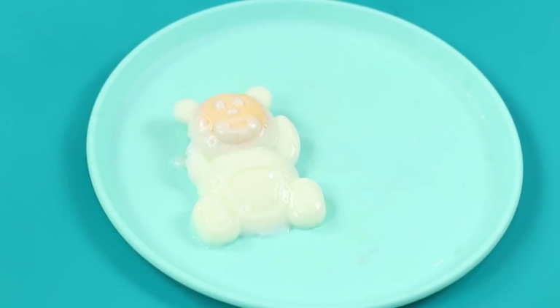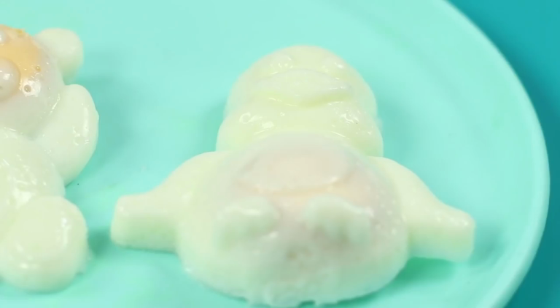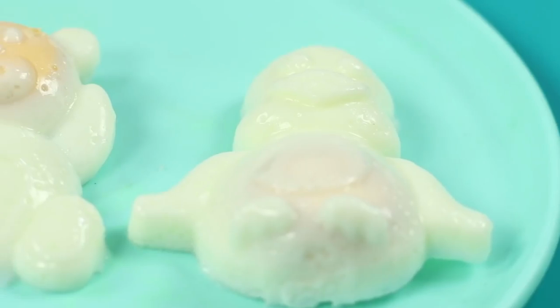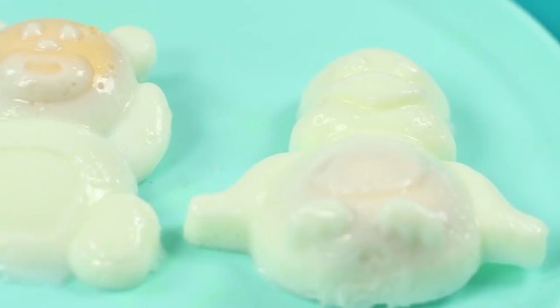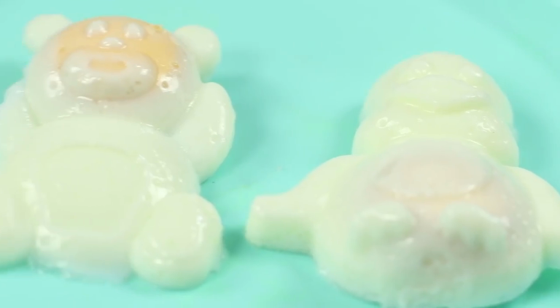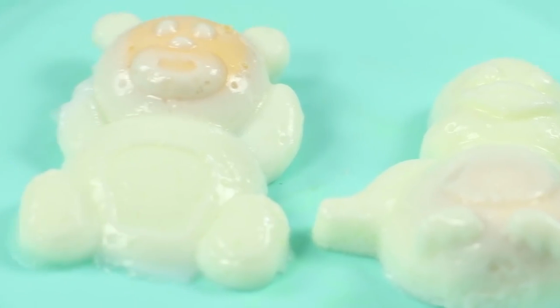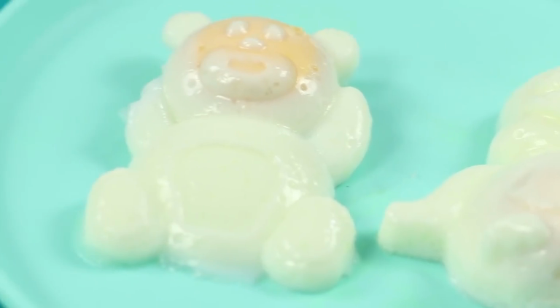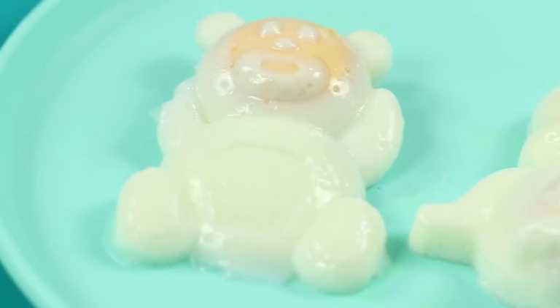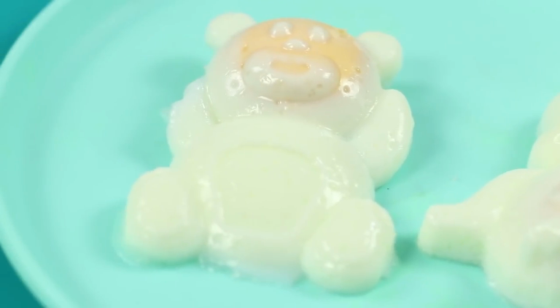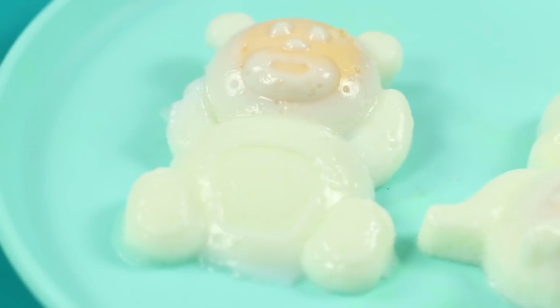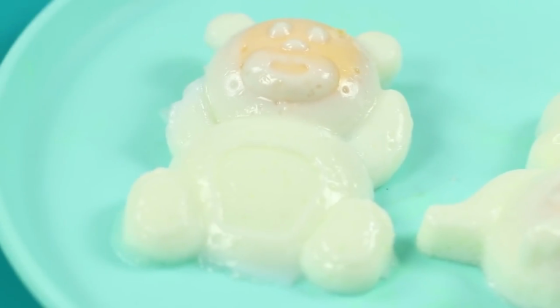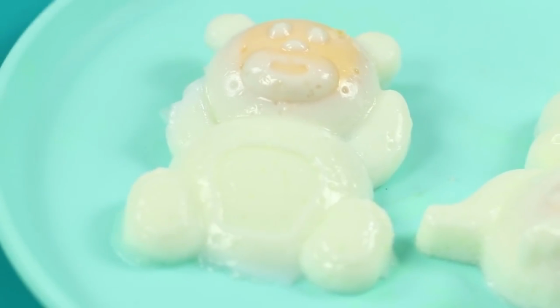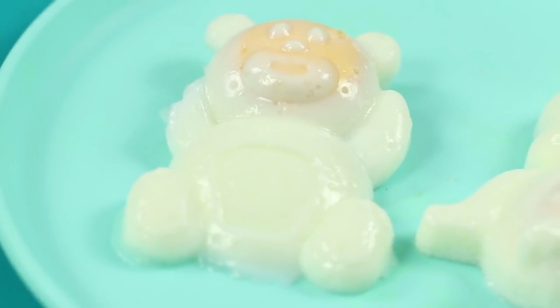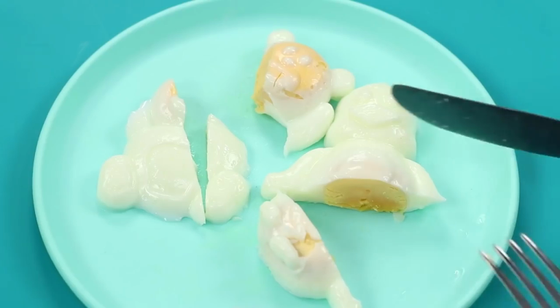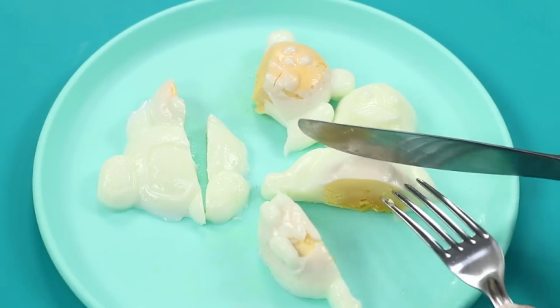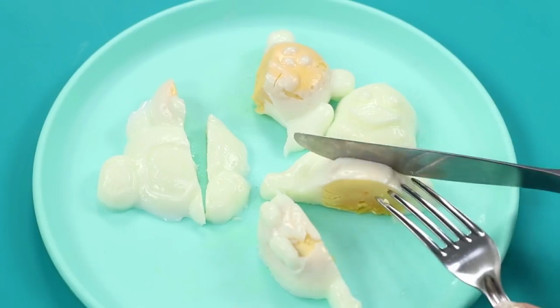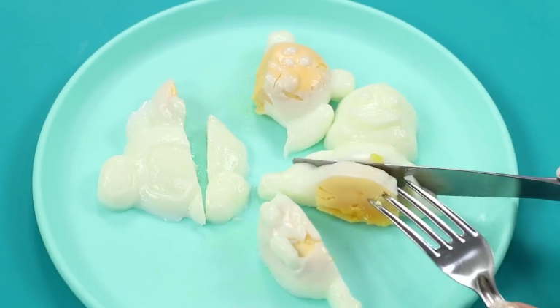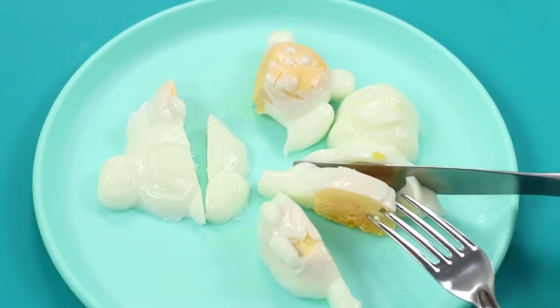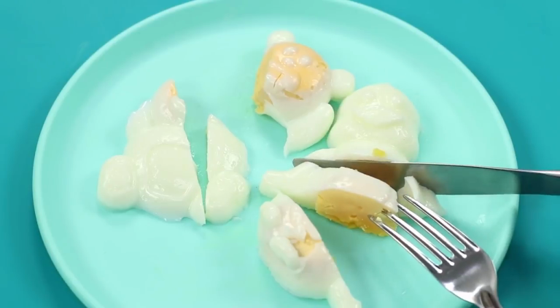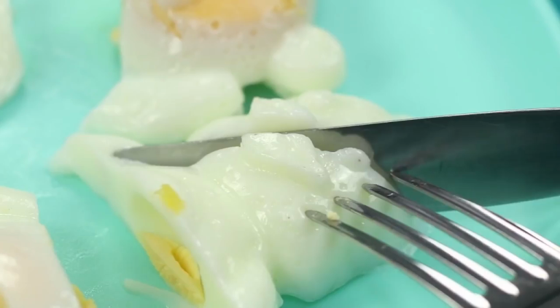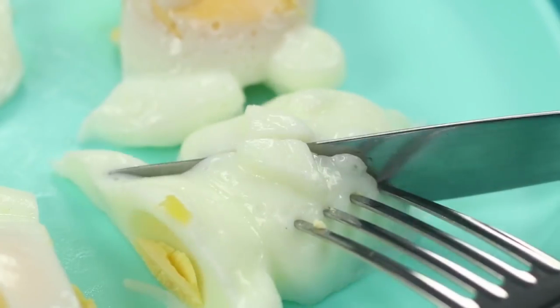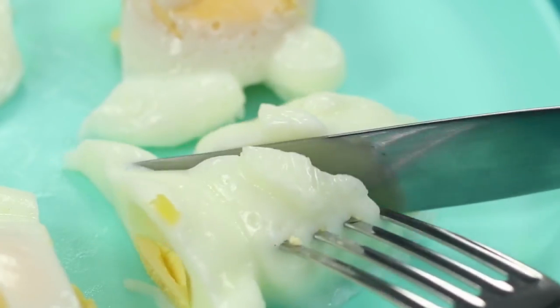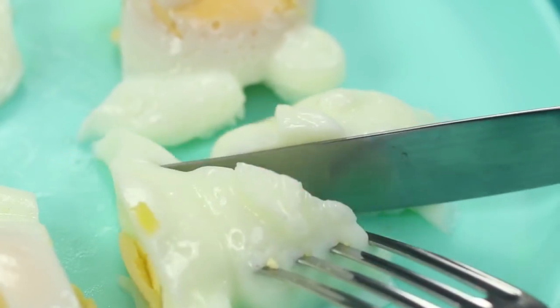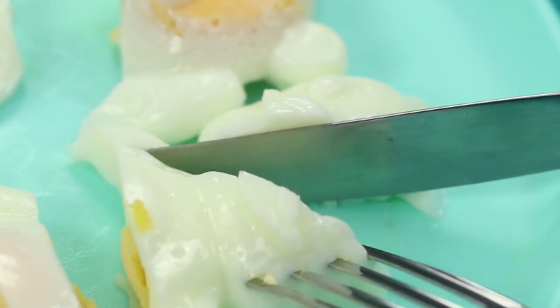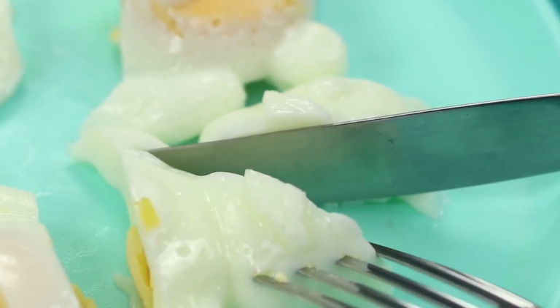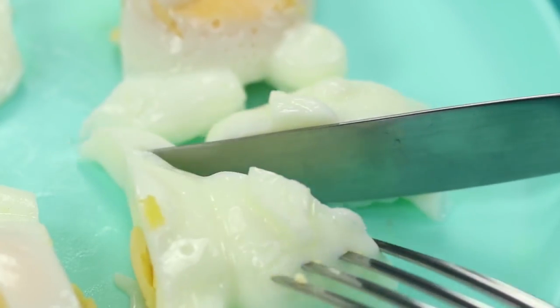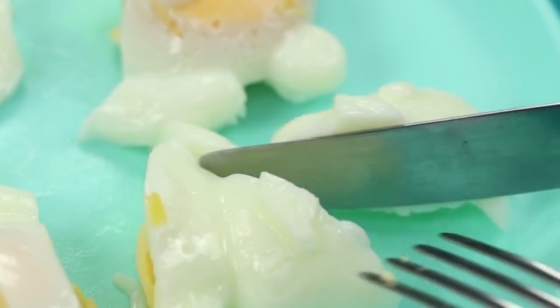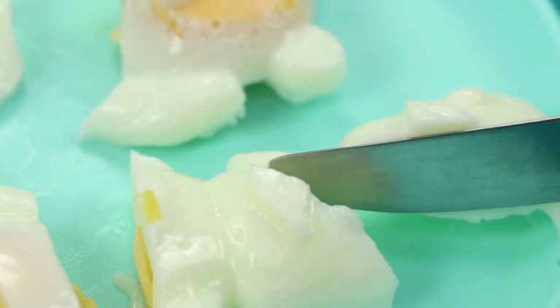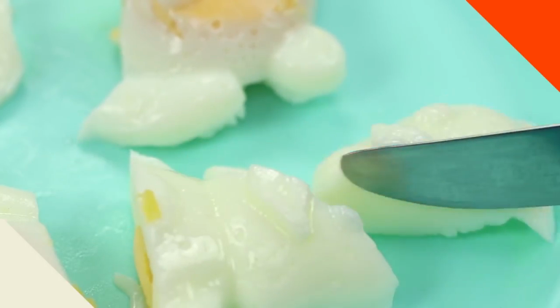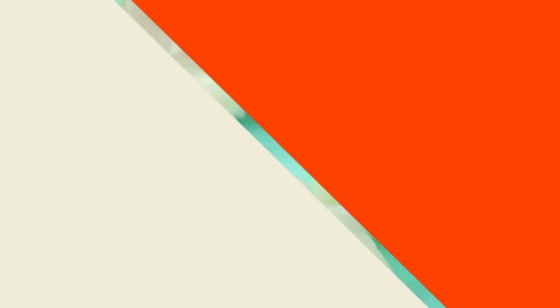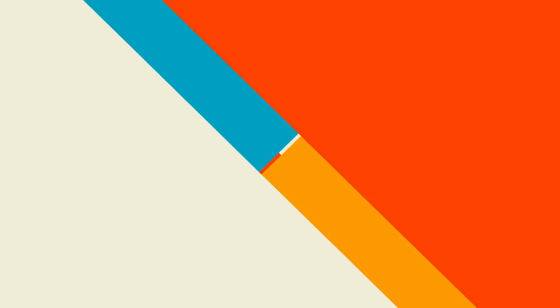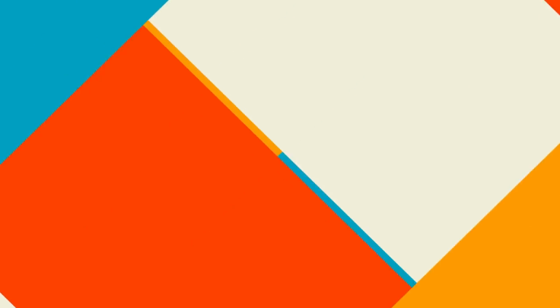Voila — boiled eggs shaped like little animals are ready! Open the molds and lay the eggs on a plate. This is really the pinnacle of culinary art — whoever said that a sloth was not destined to become a master chef?